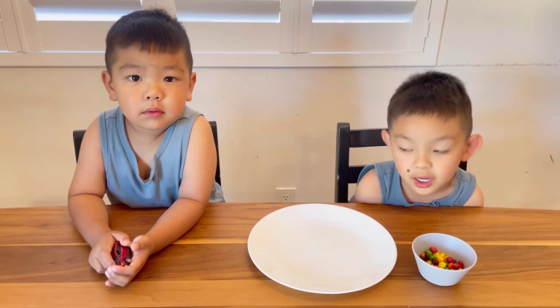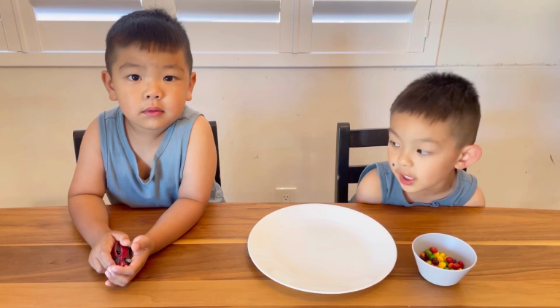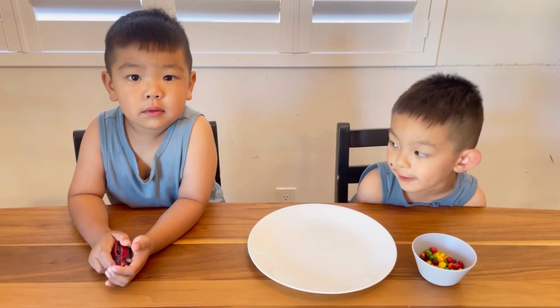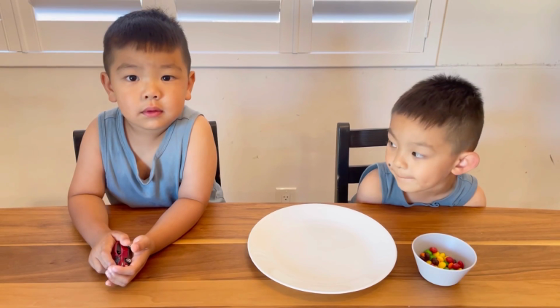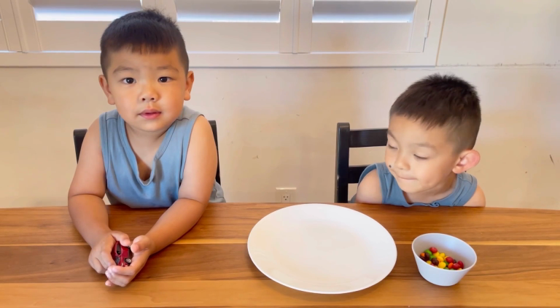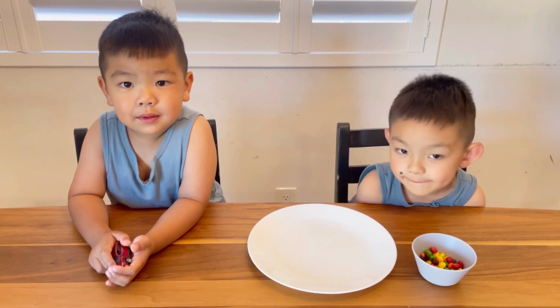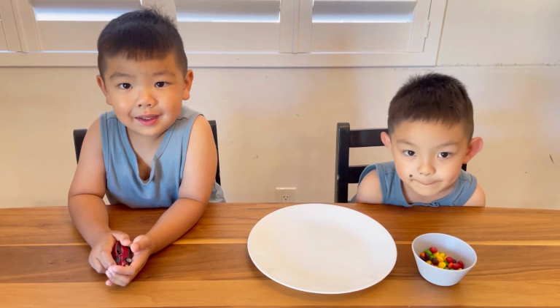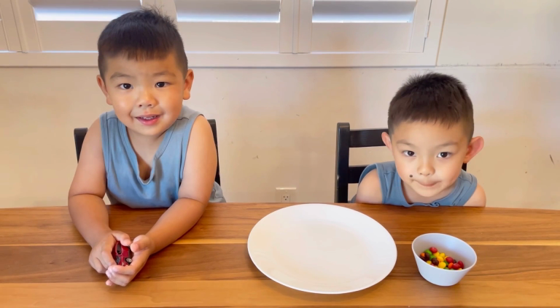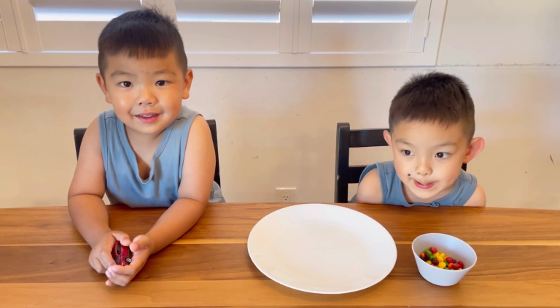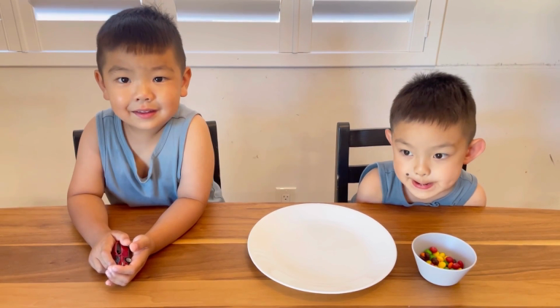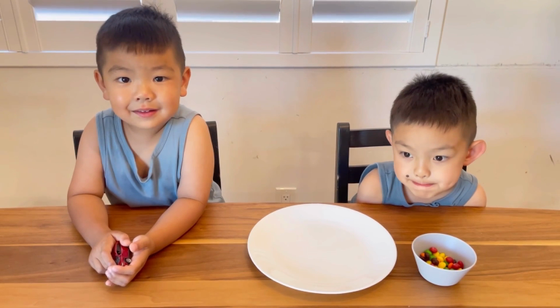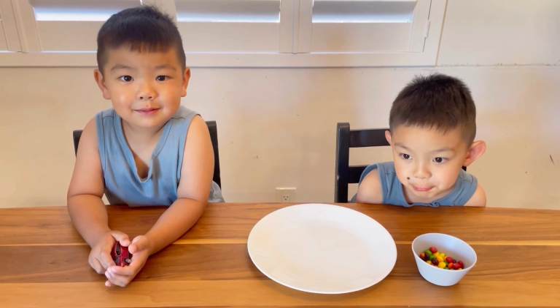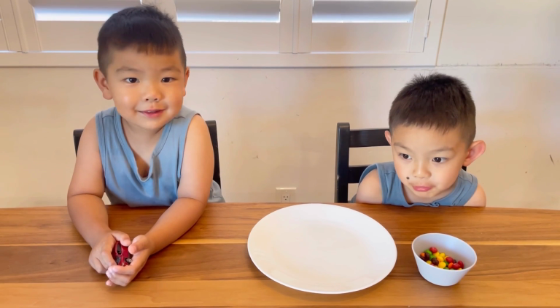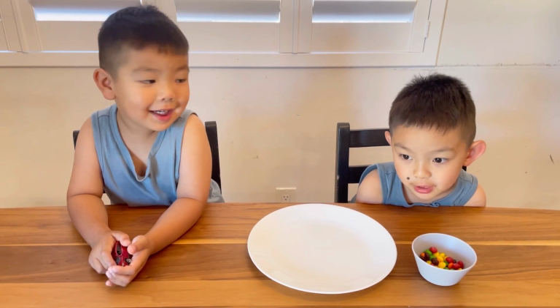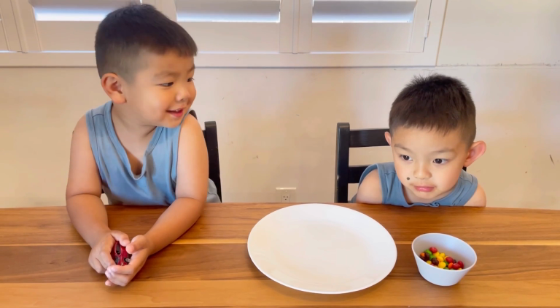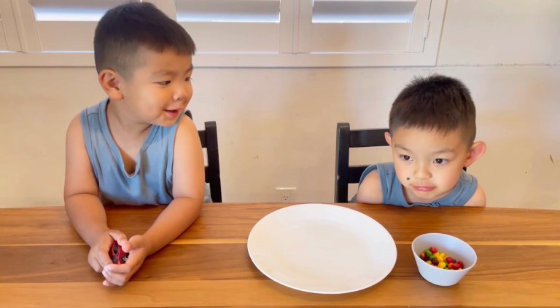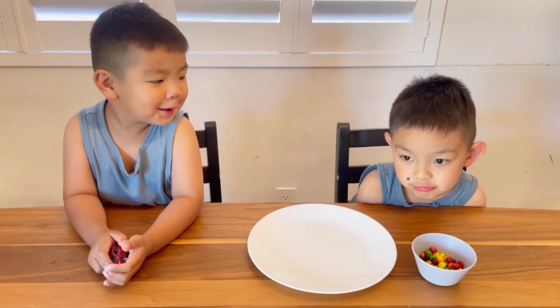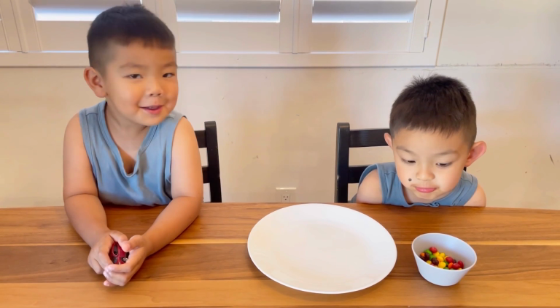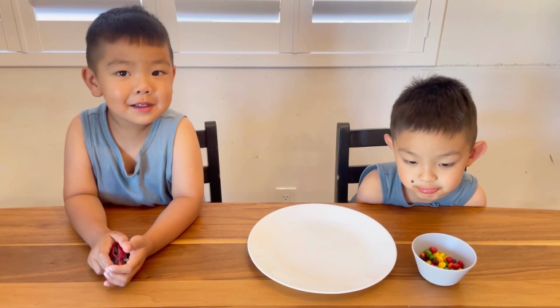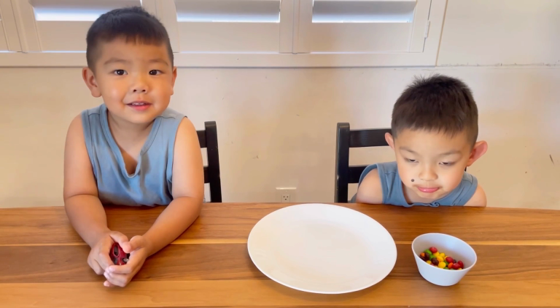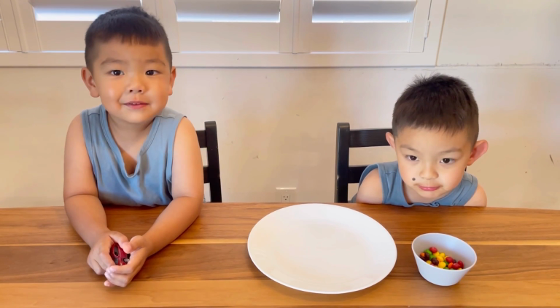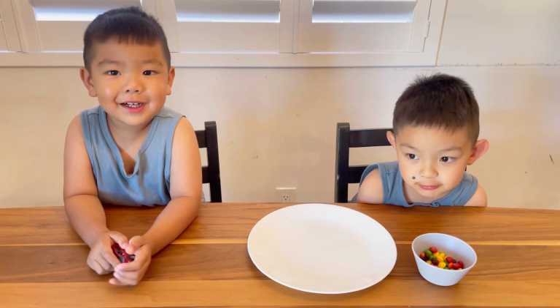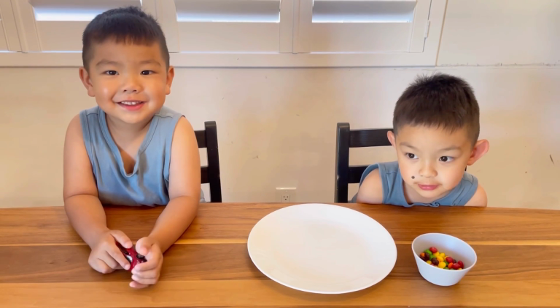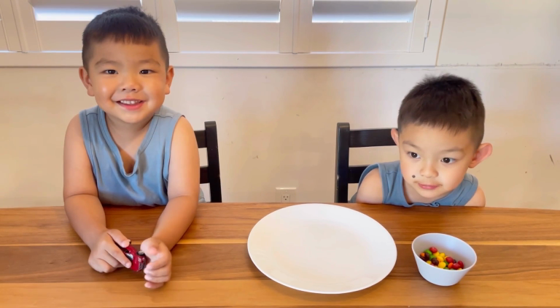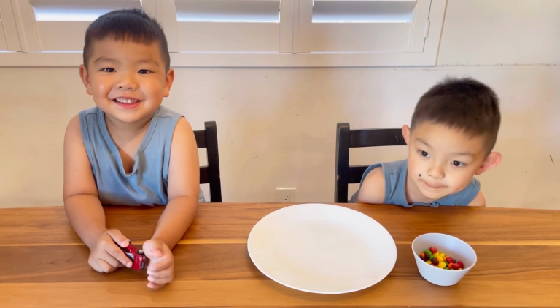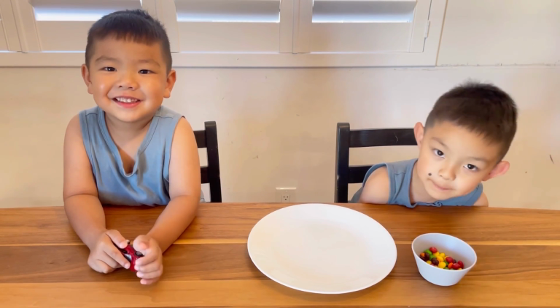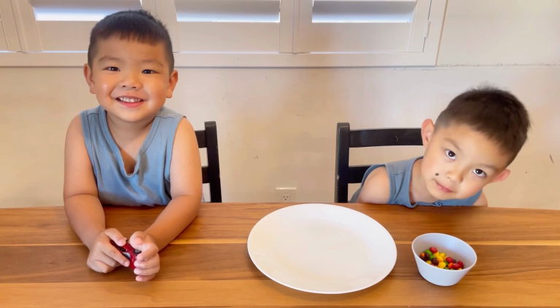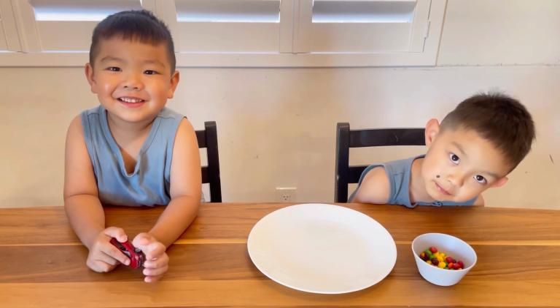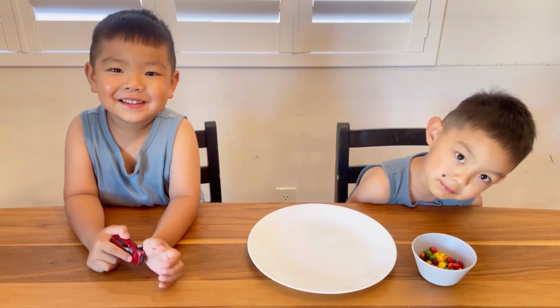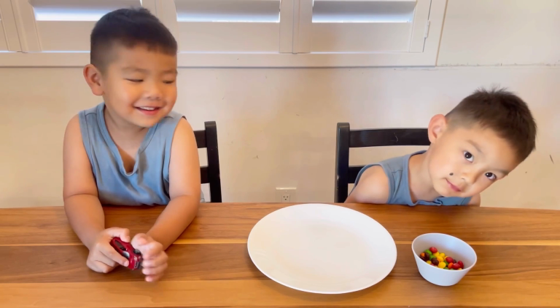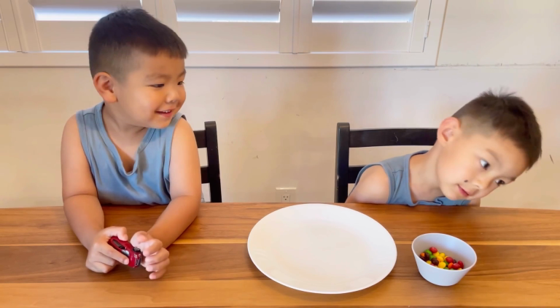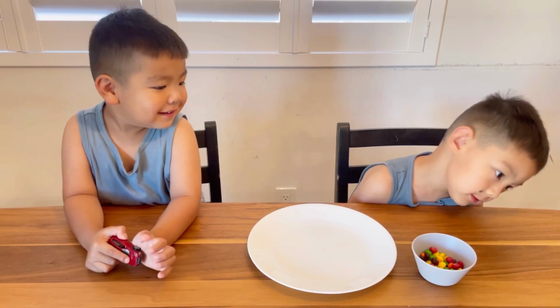Hi. Hi Matthew. Hi Nathan. What are you guys going to do today?